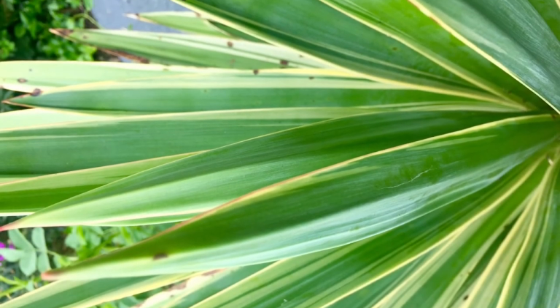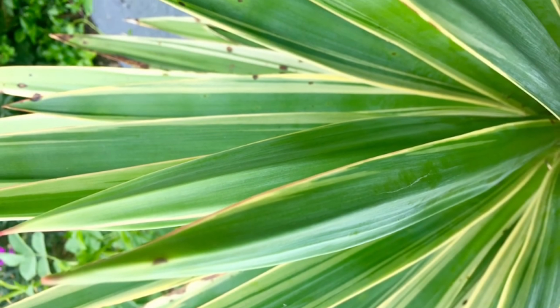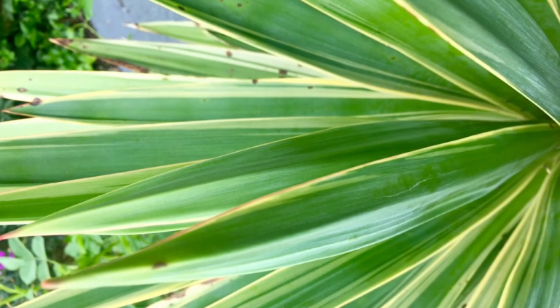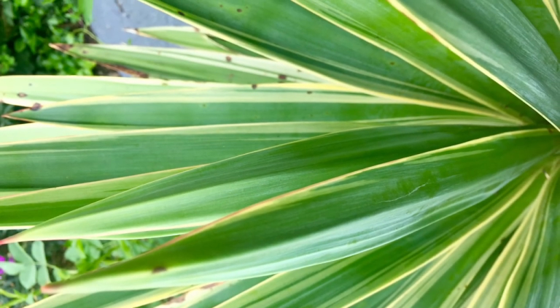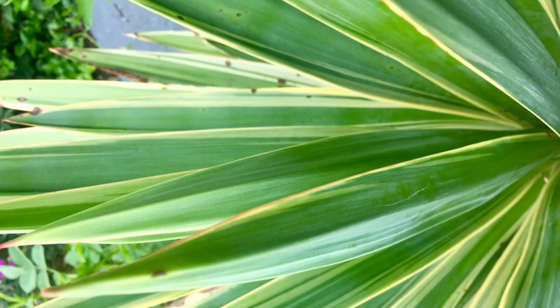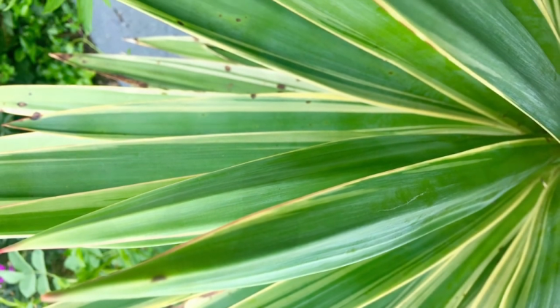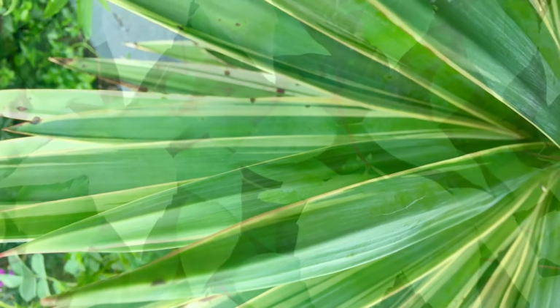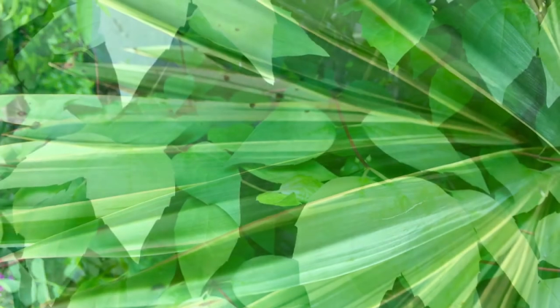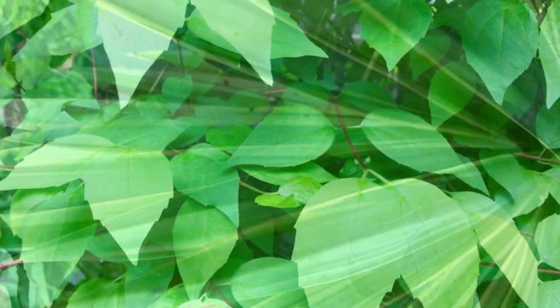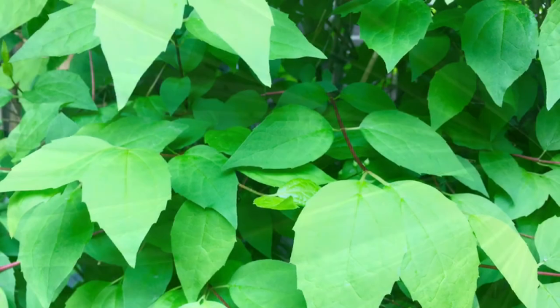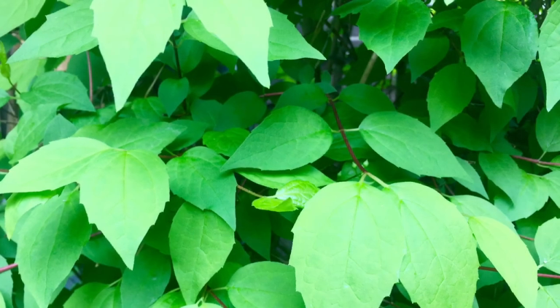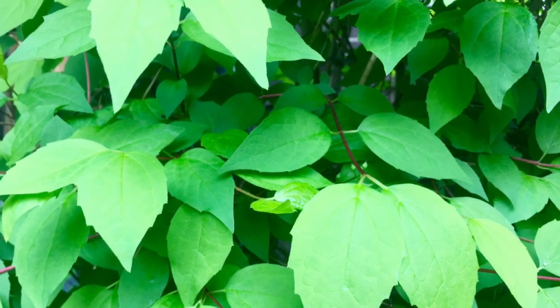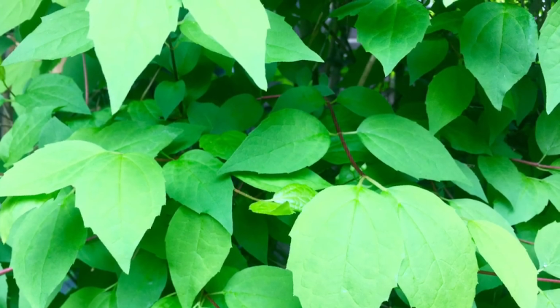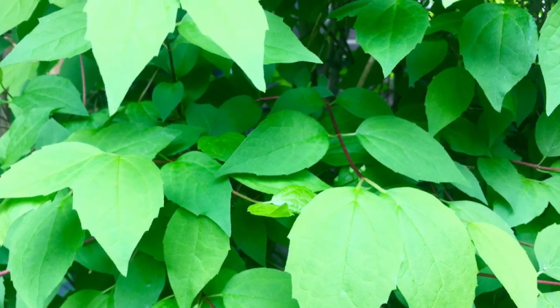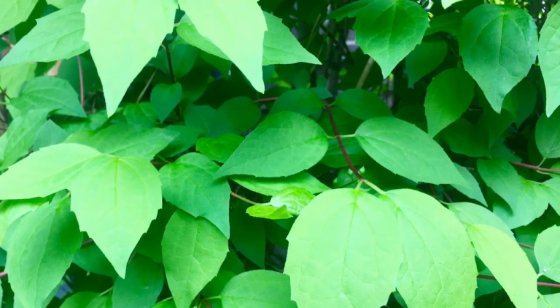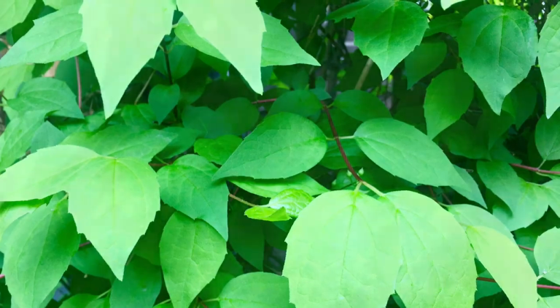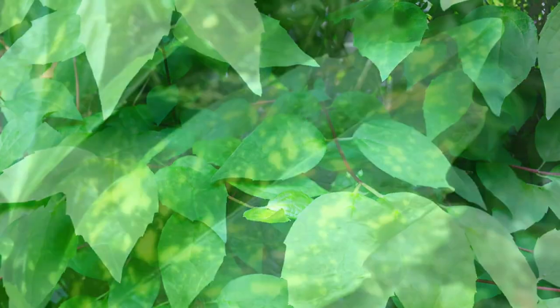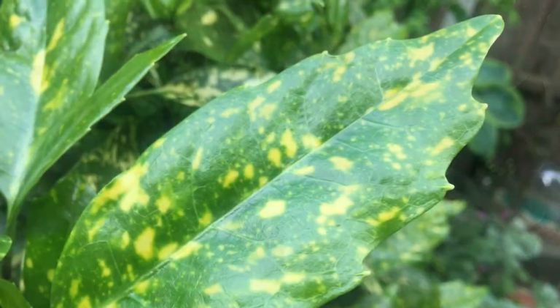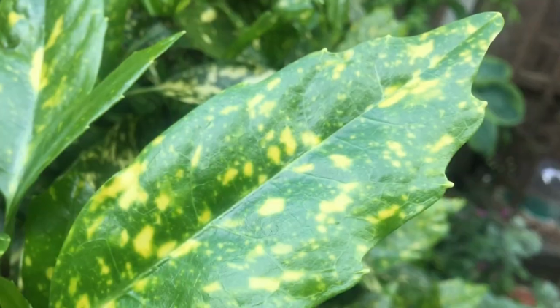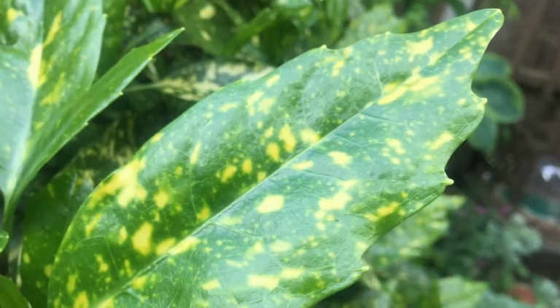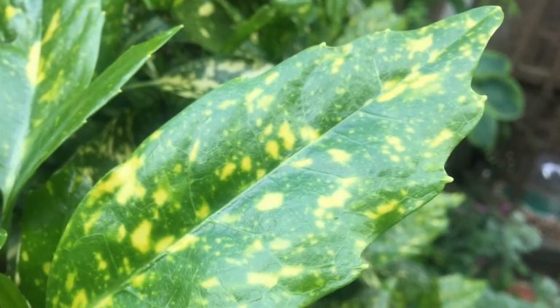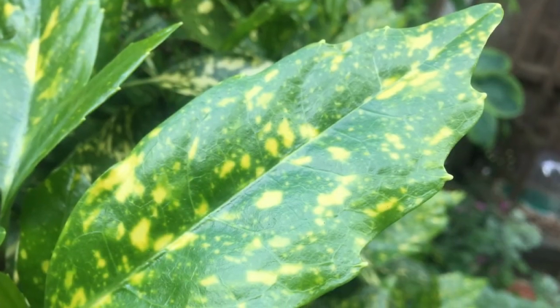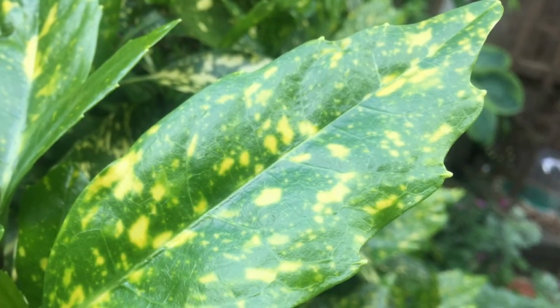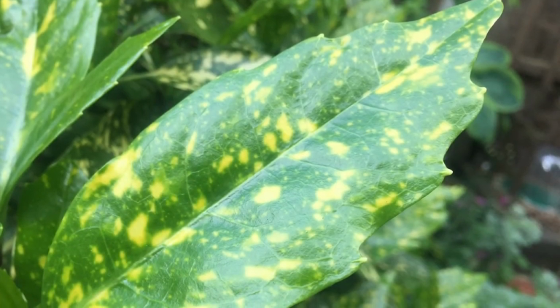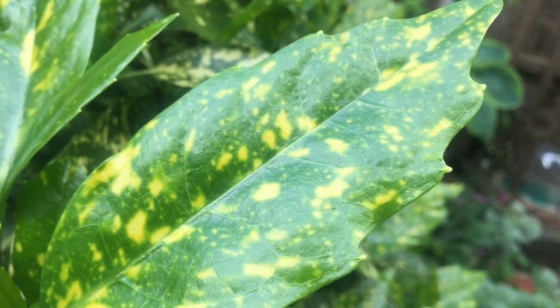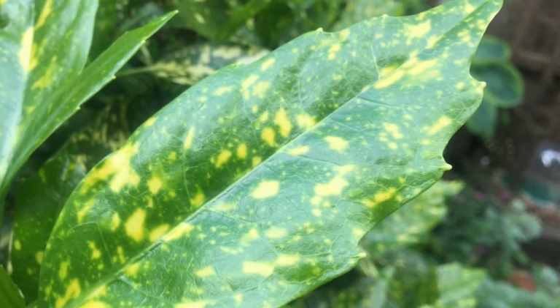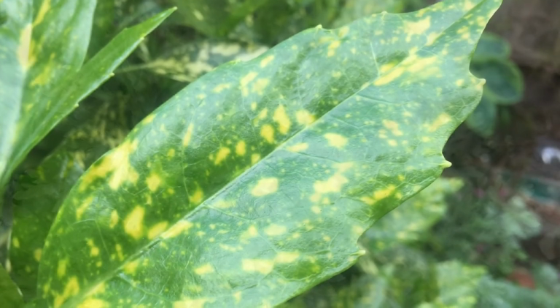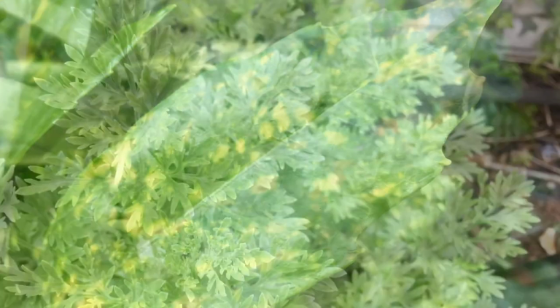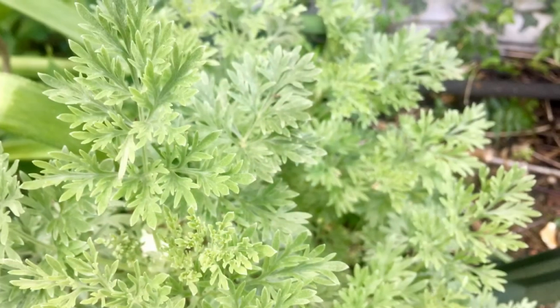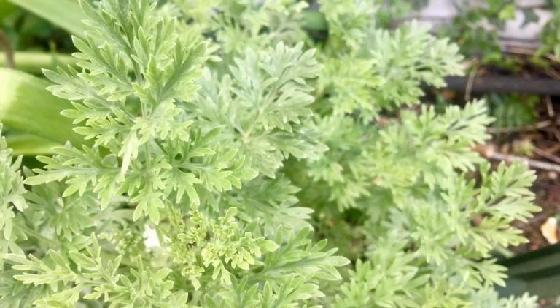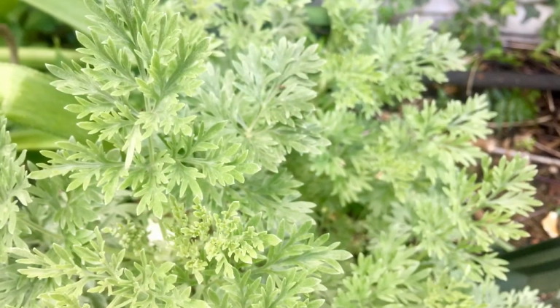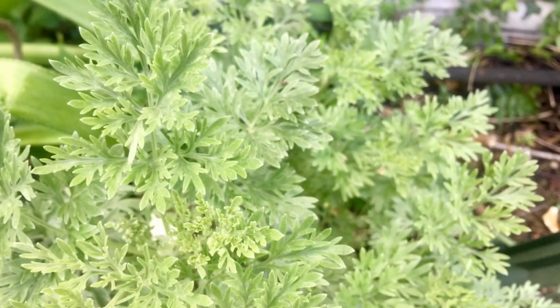Of equal interest are leaves — leaf shapes, leaf colours, feathery leaves.